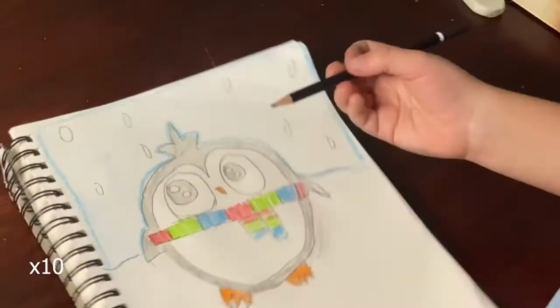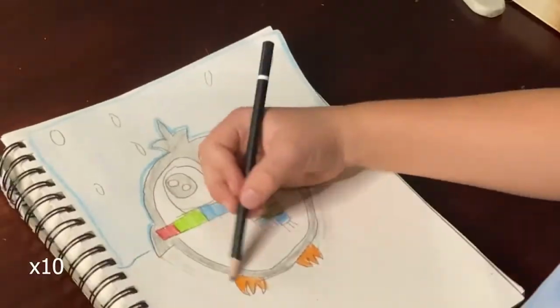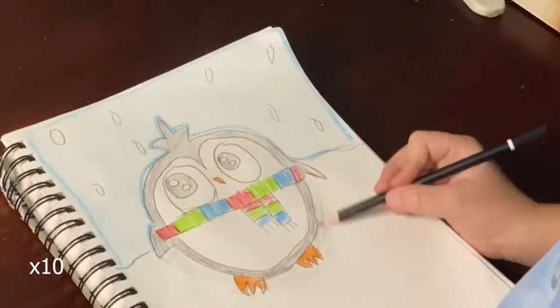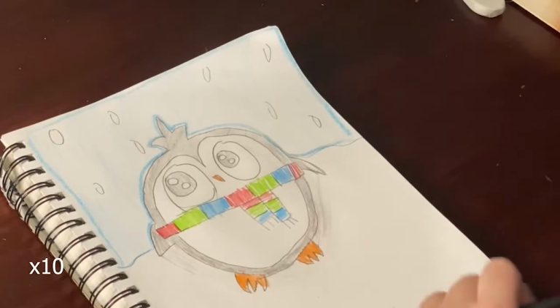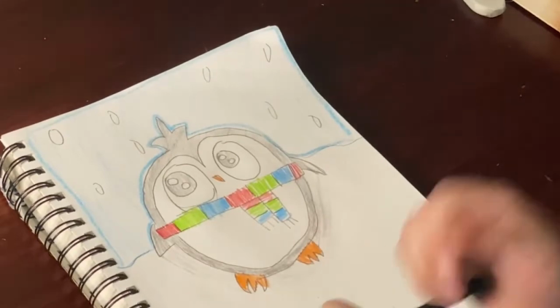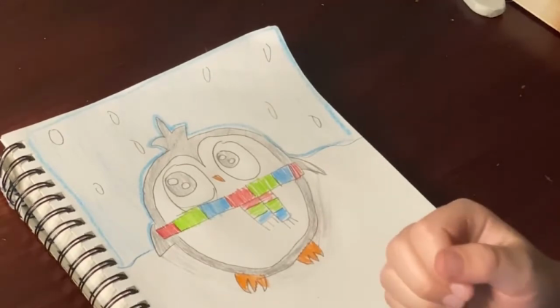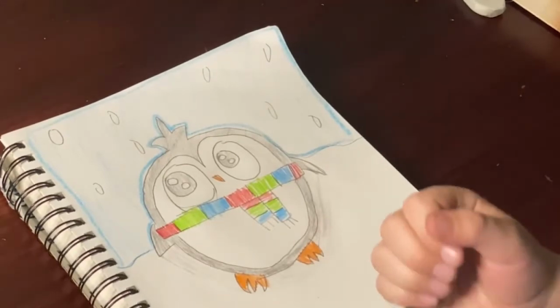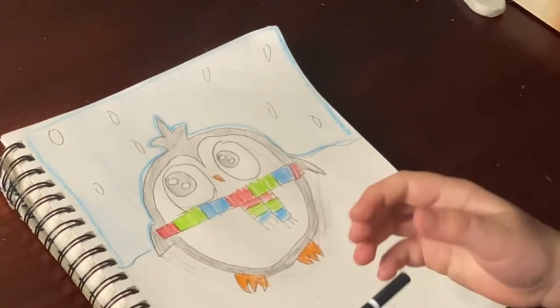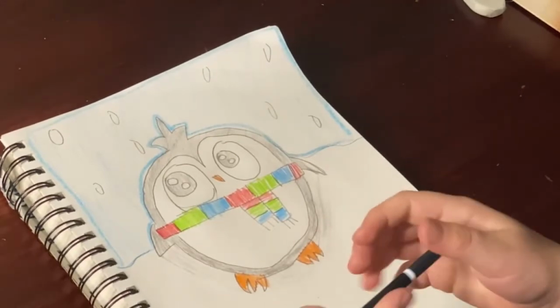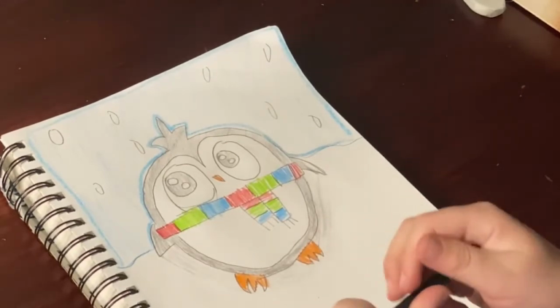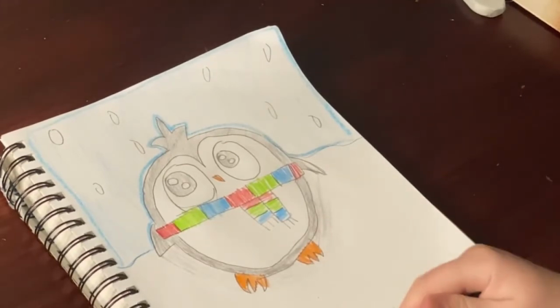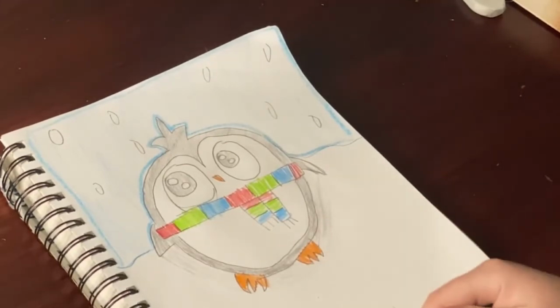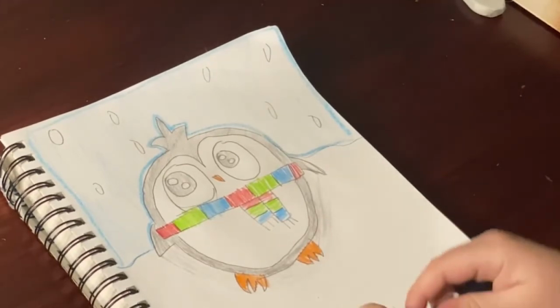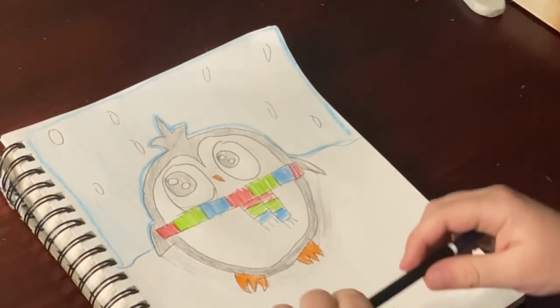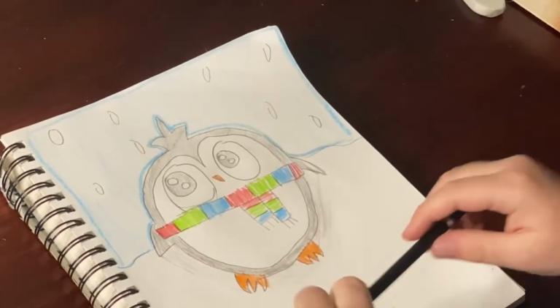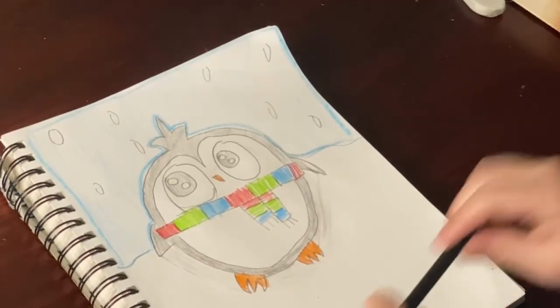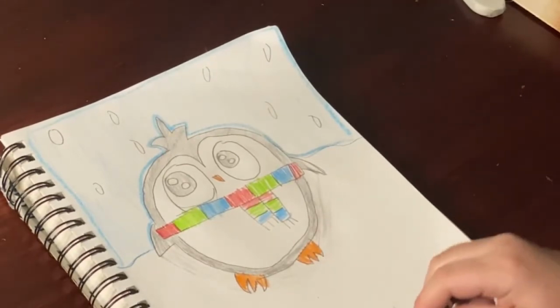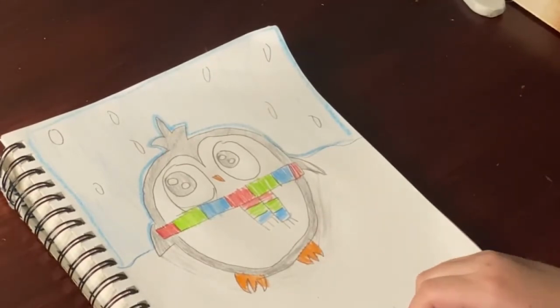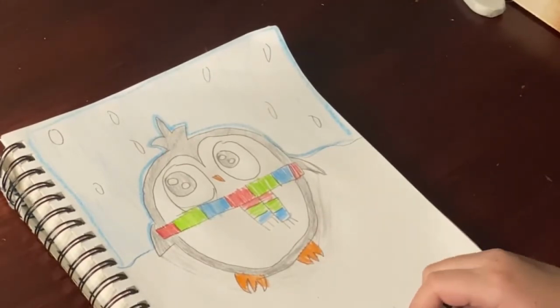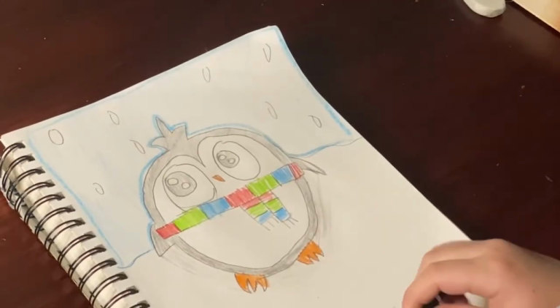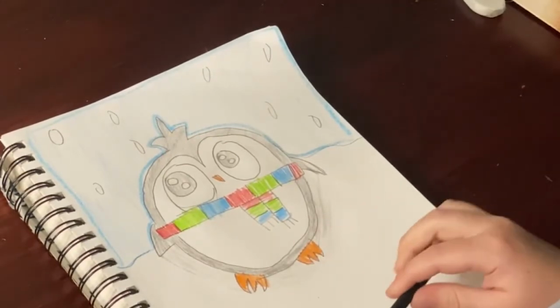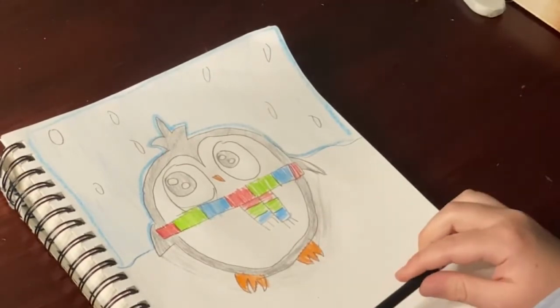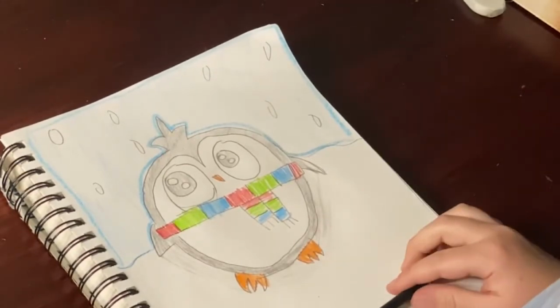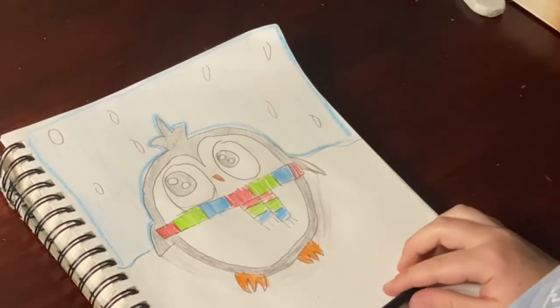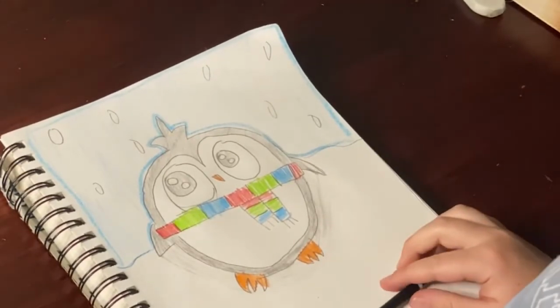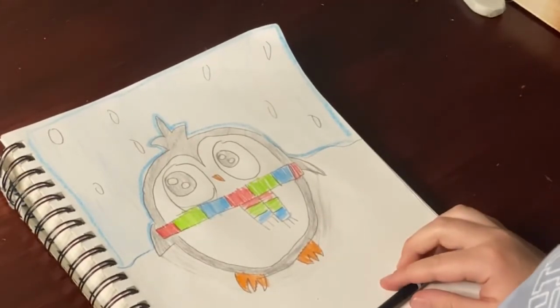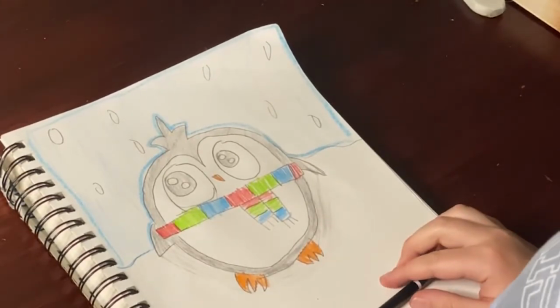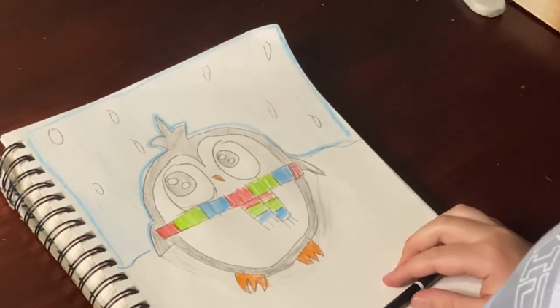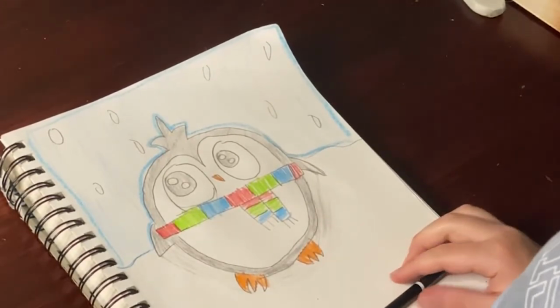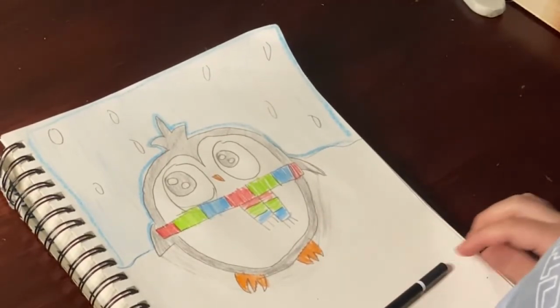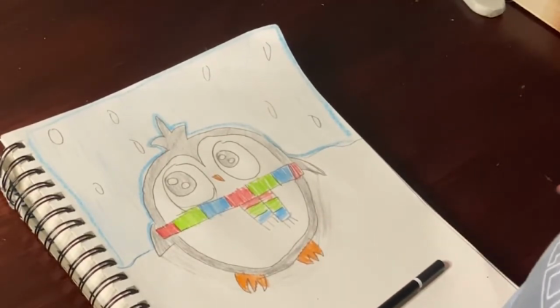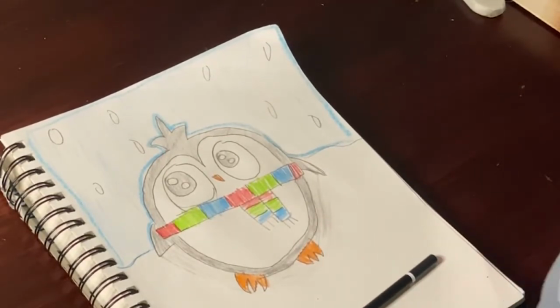And there you have it — a nice cute penguin.